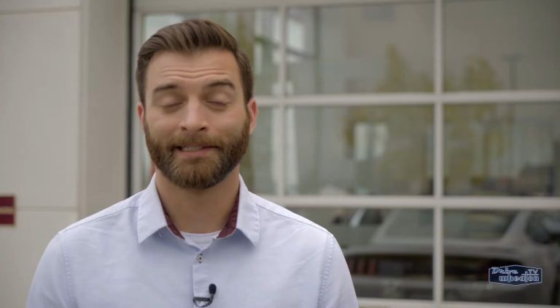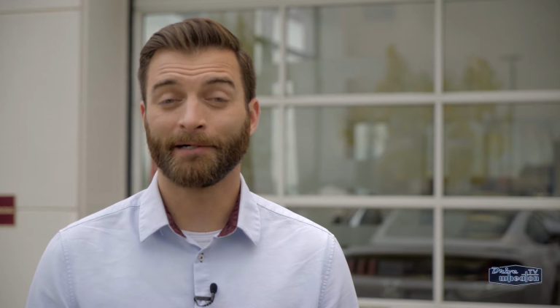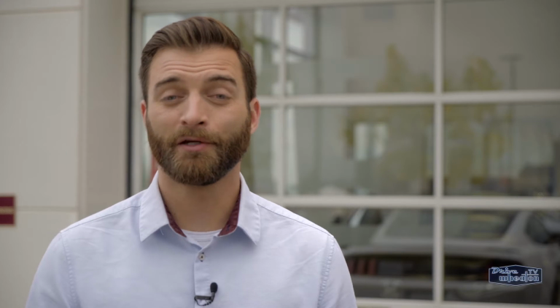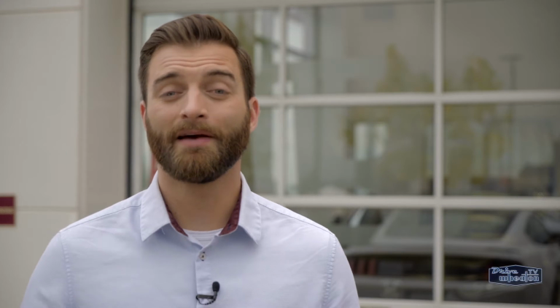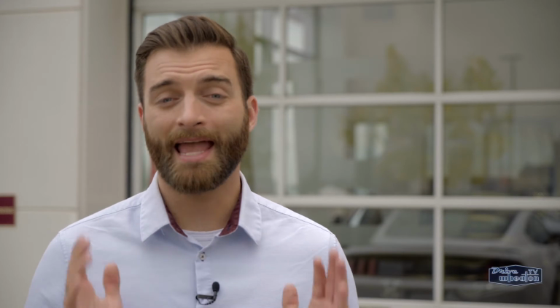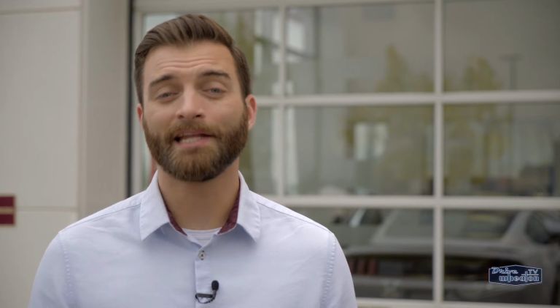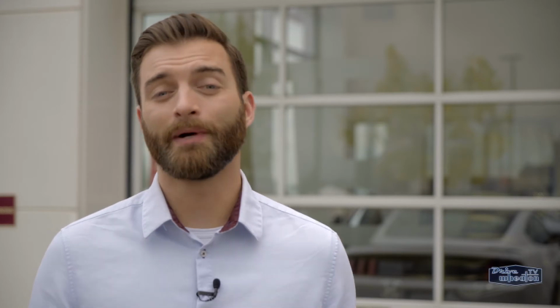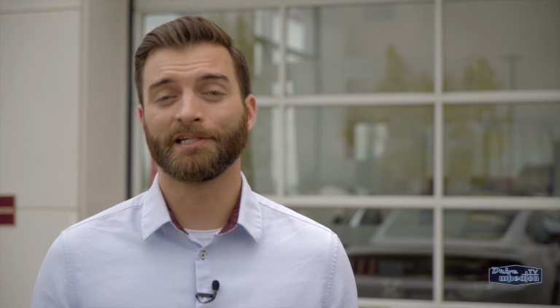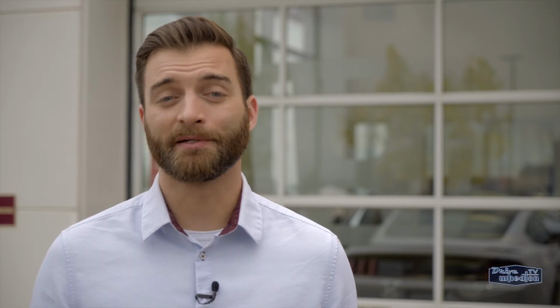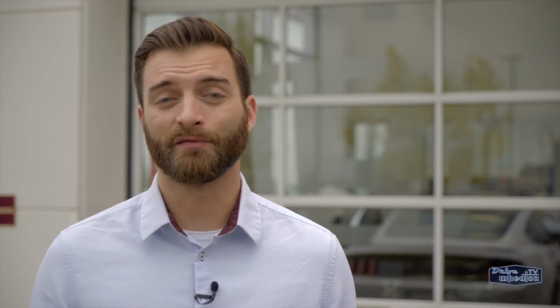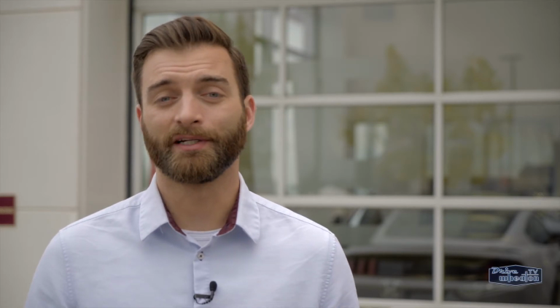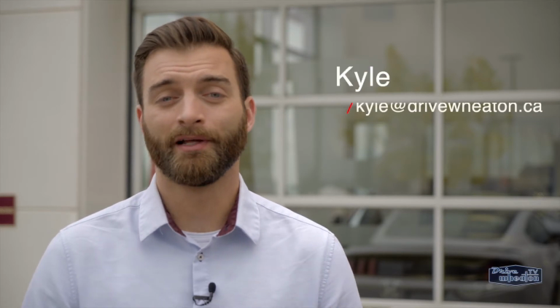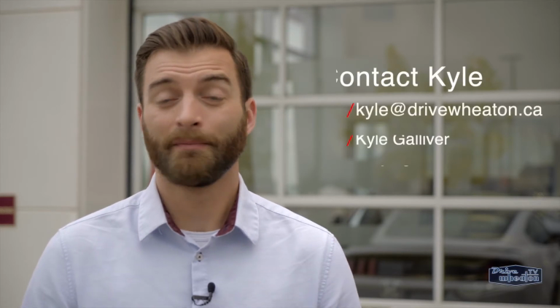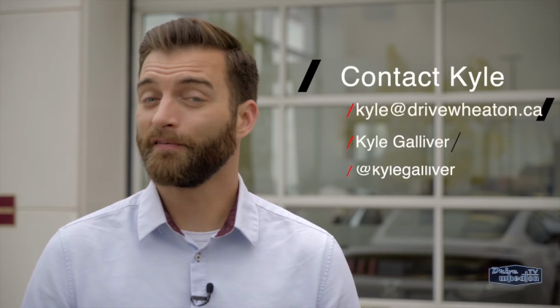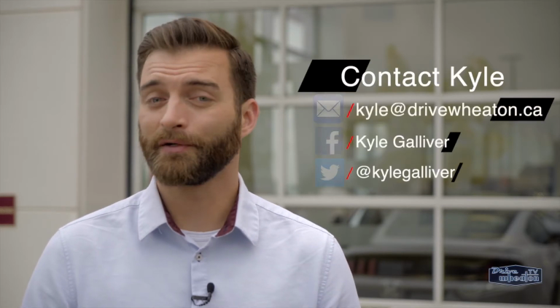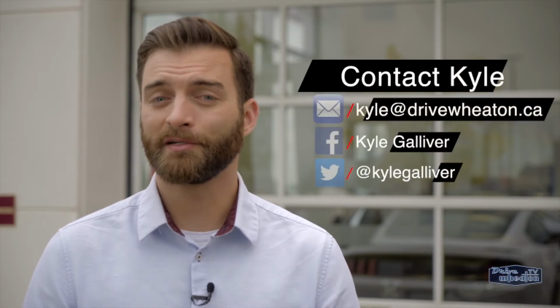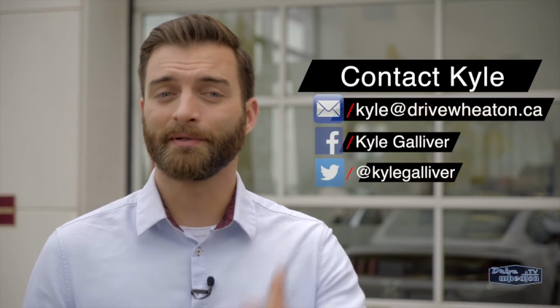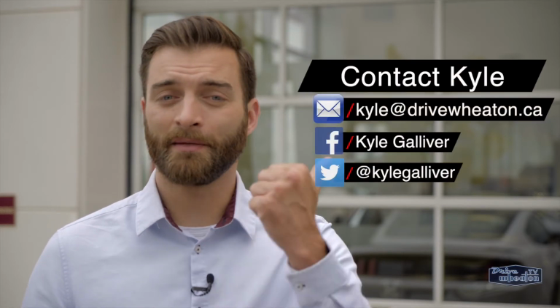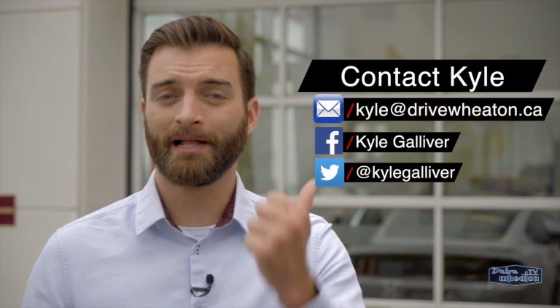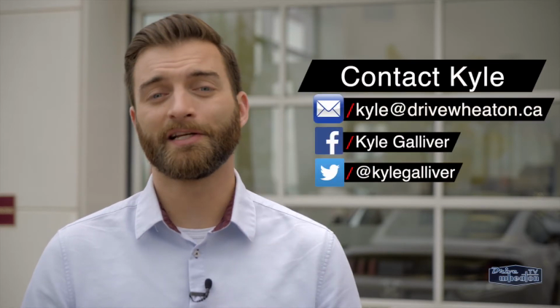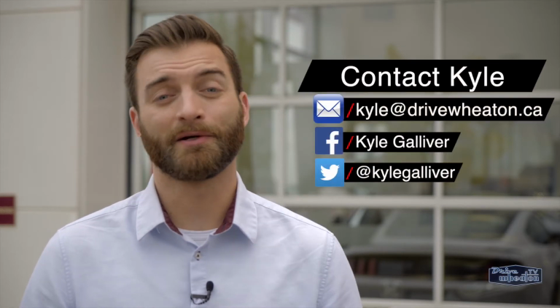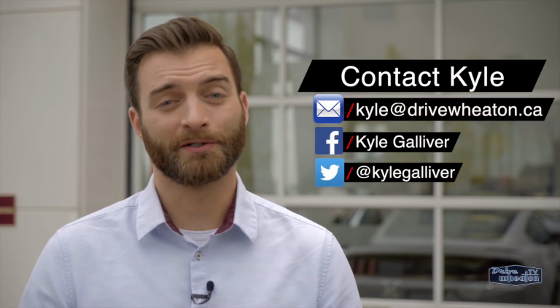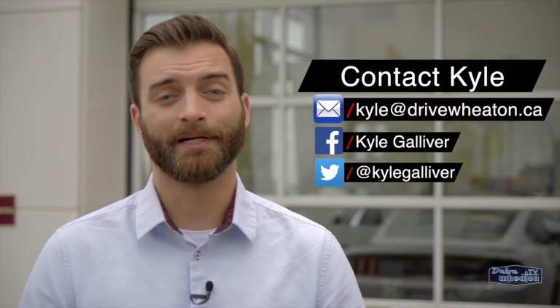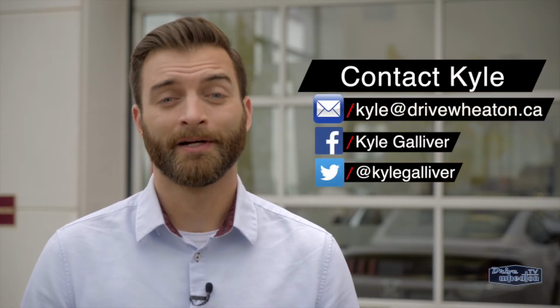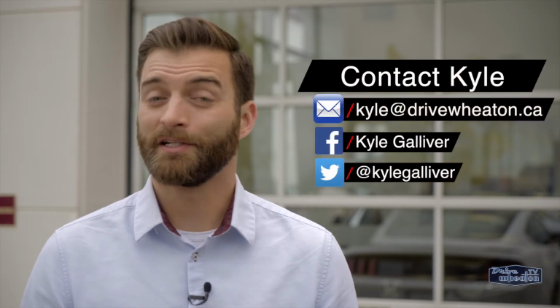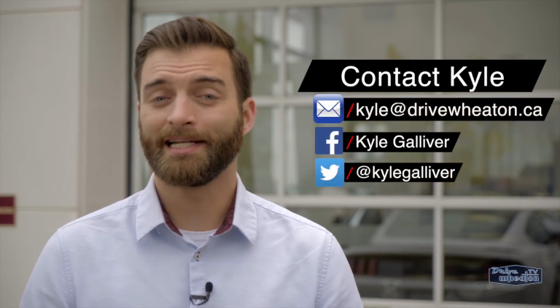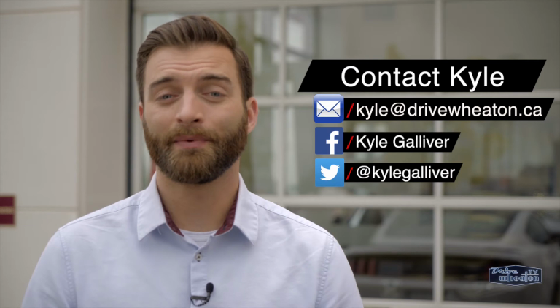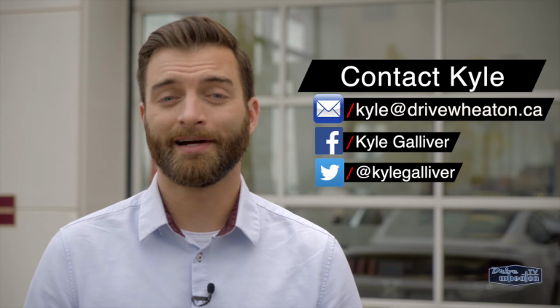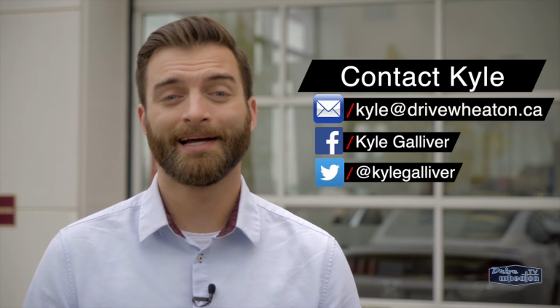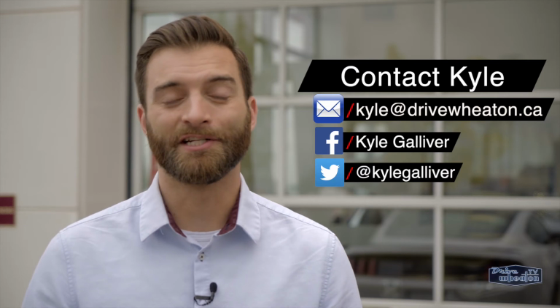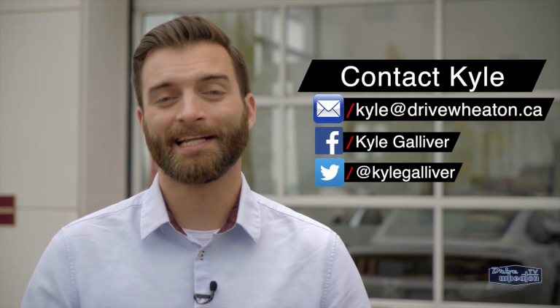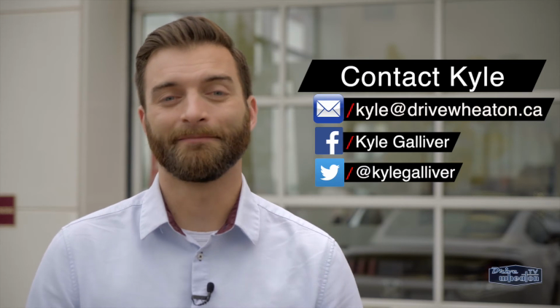Now if you have any questions about this vehicle, feel free to reach me with email, Facebook, or Twitter. Just head down to Wheaton Honda and check it out.